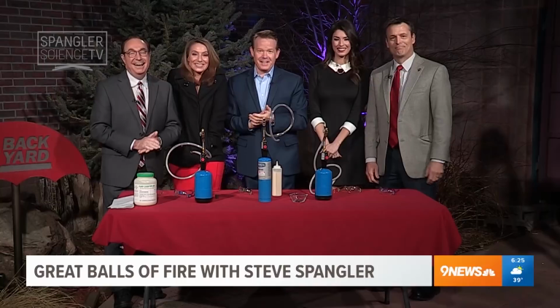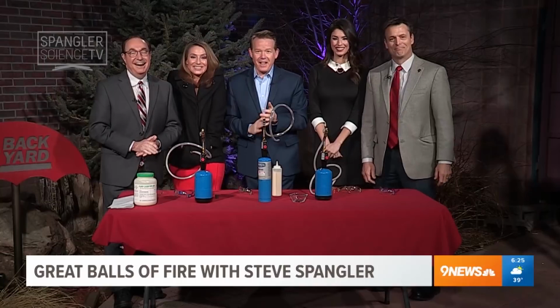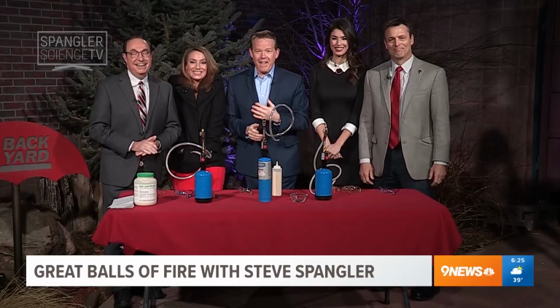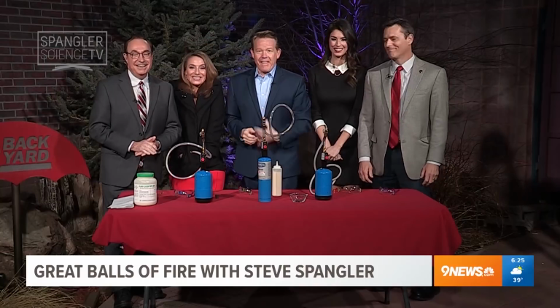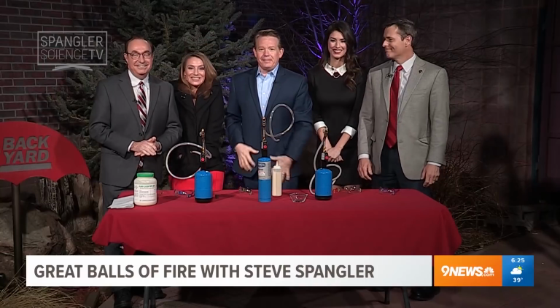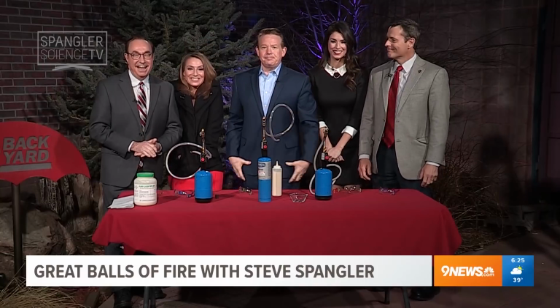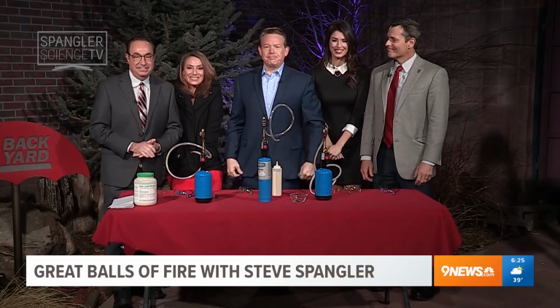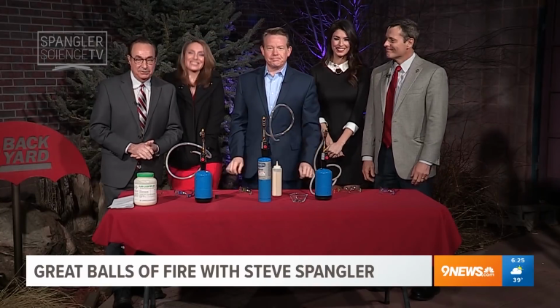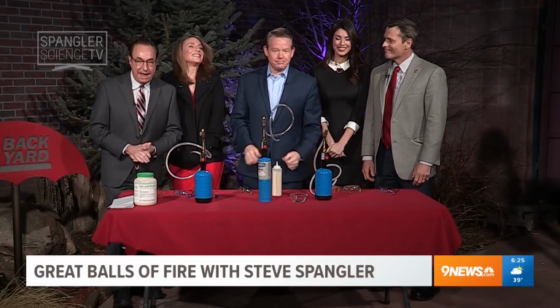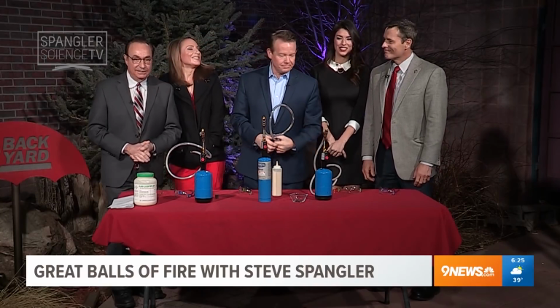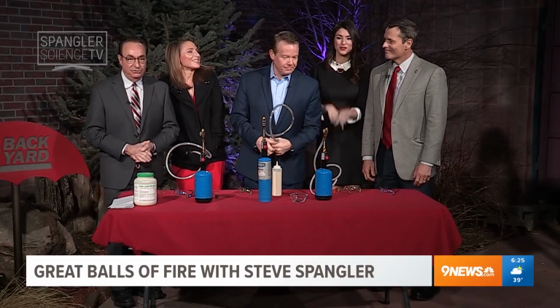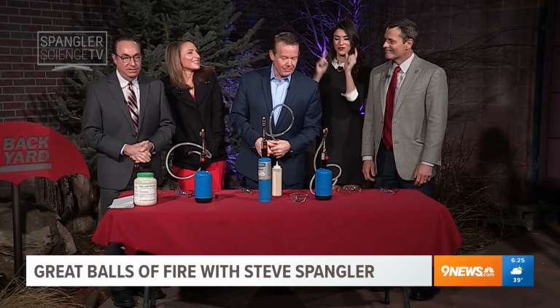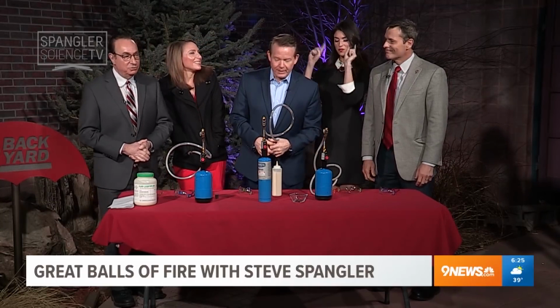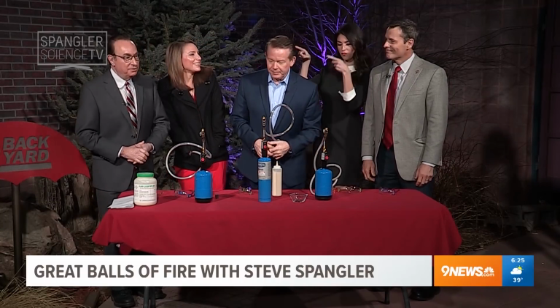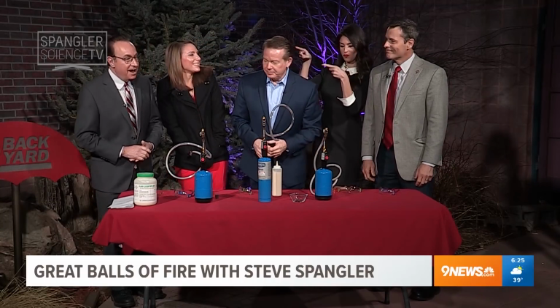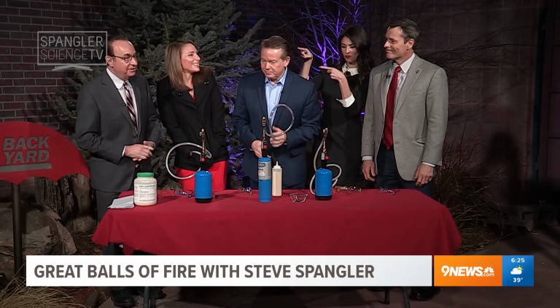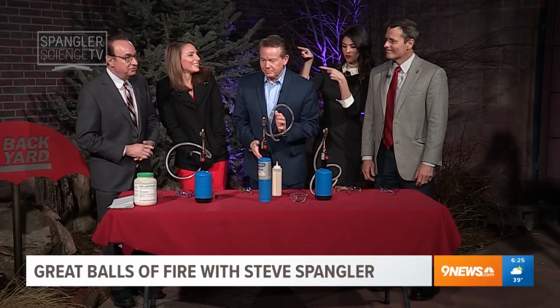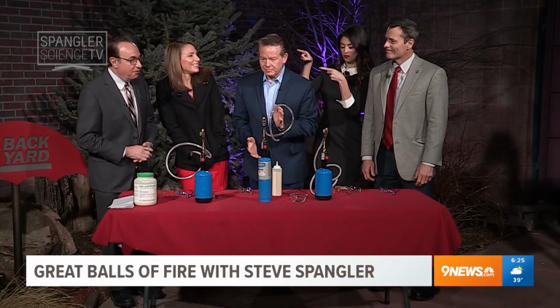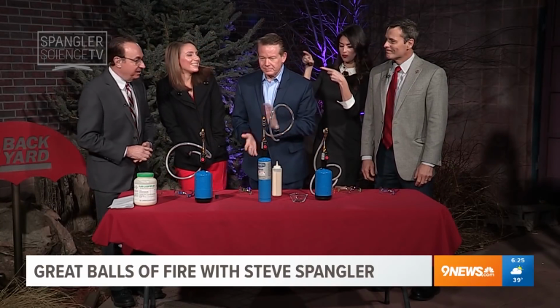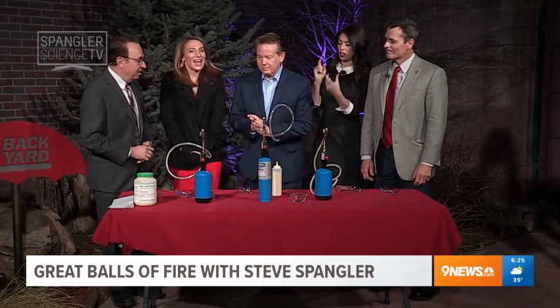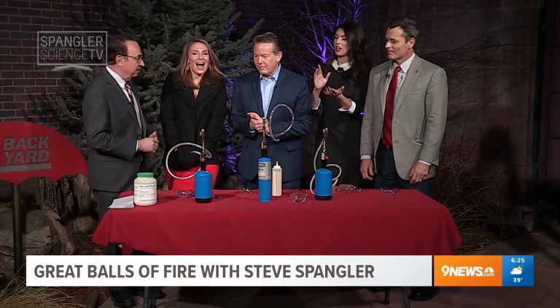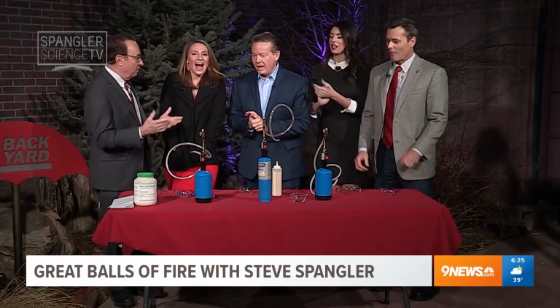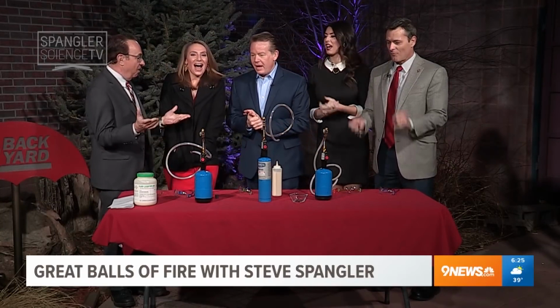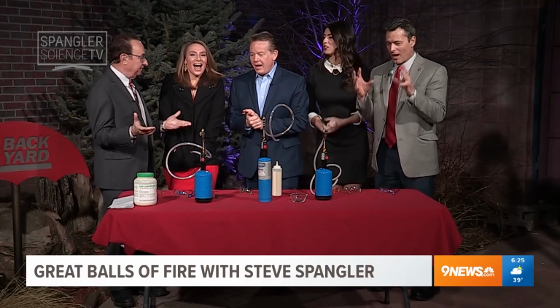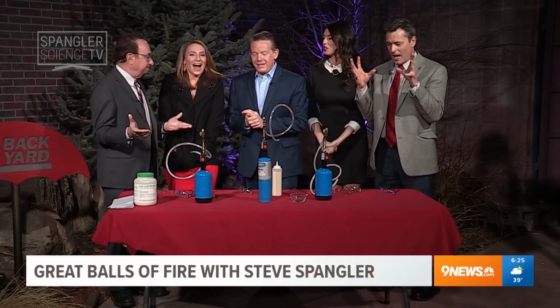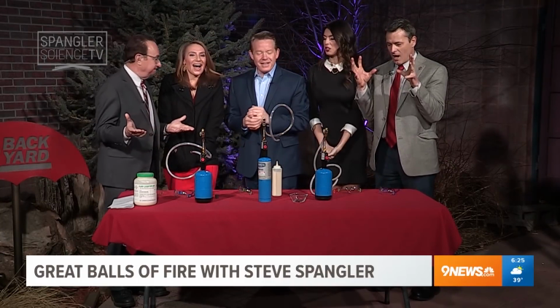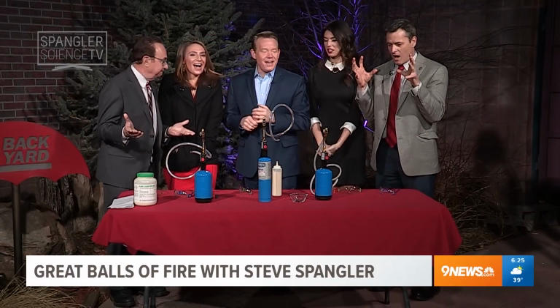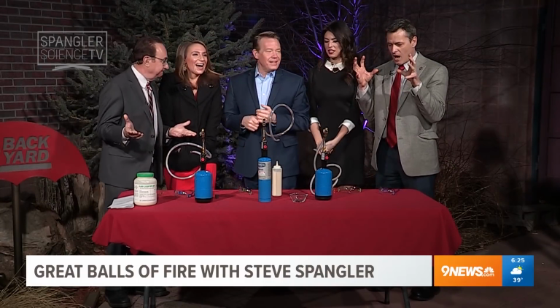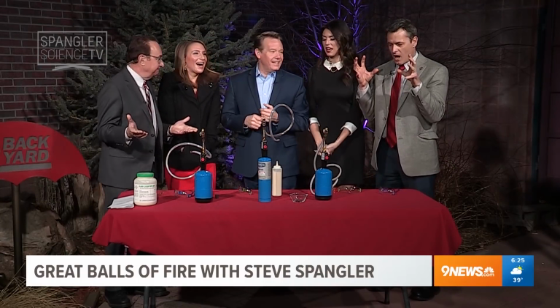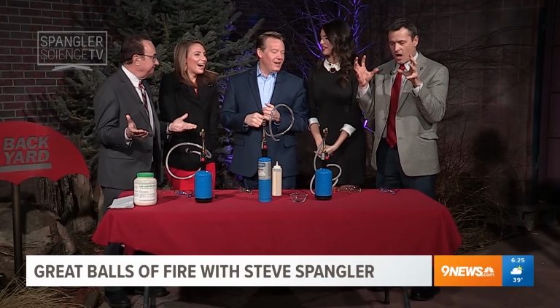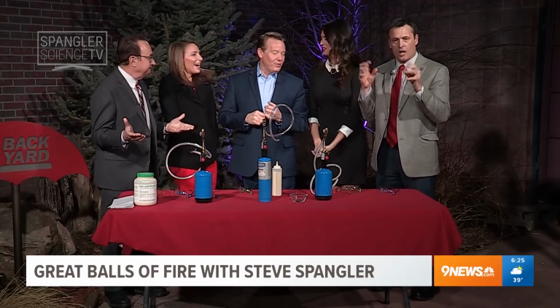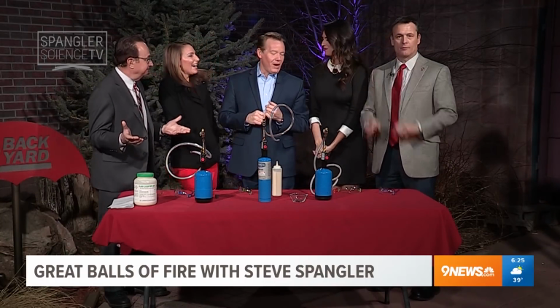Science guy Steve Spangler joins us with fire this morning. What could go wrong? Nothing could go wrong.